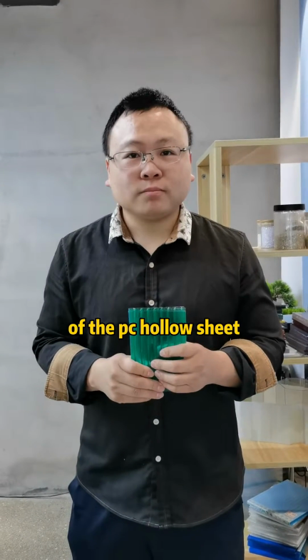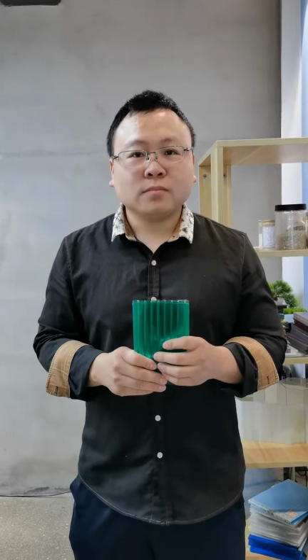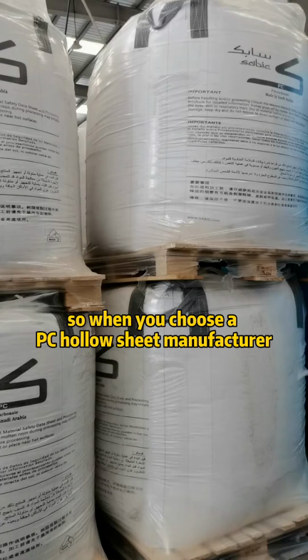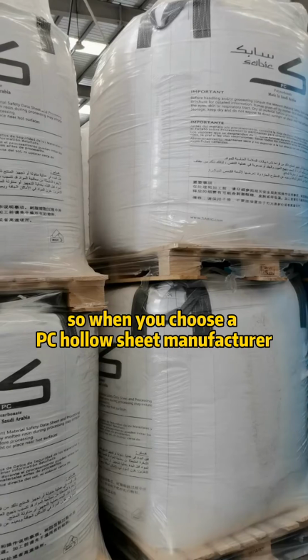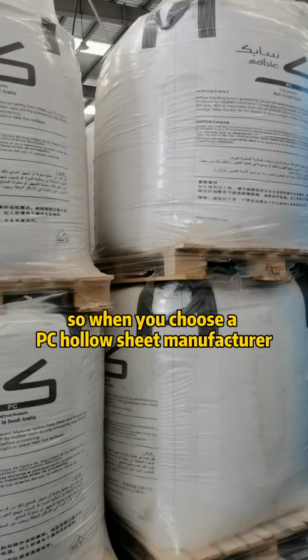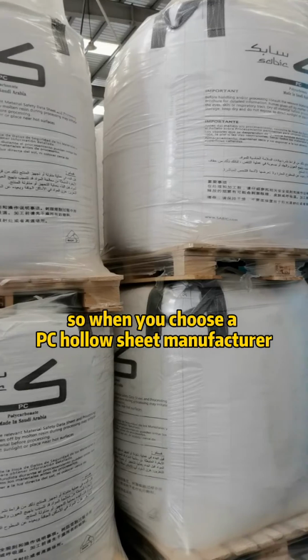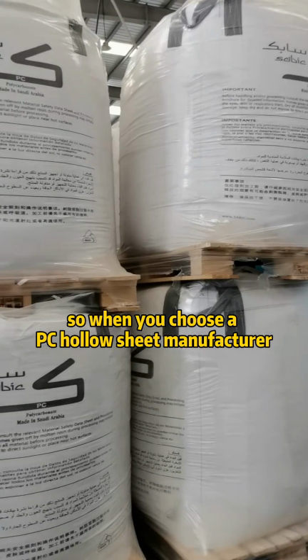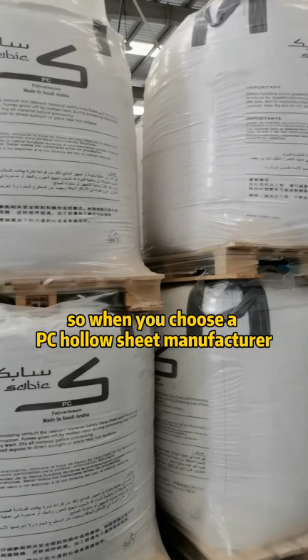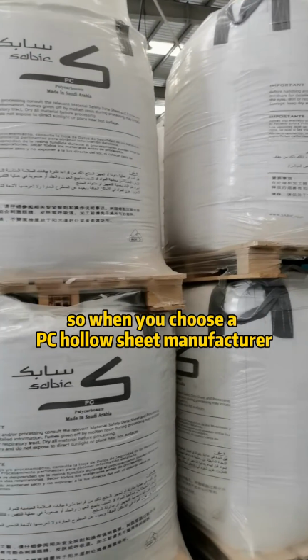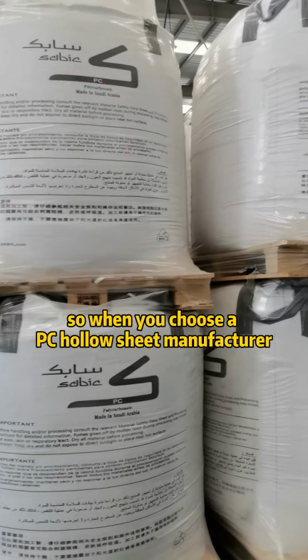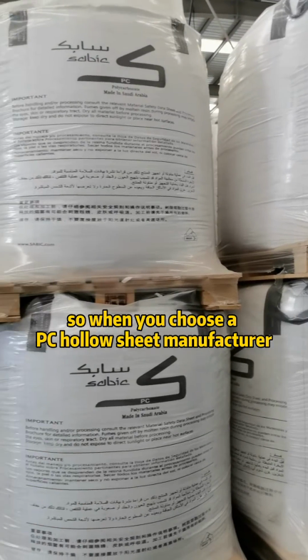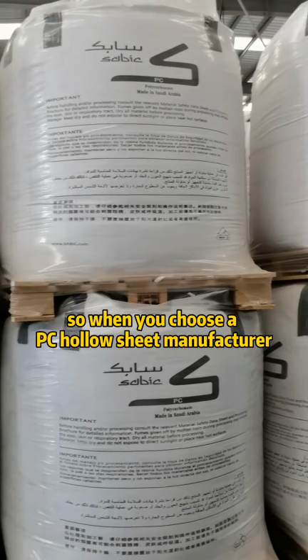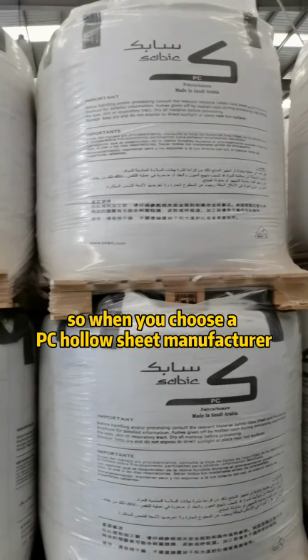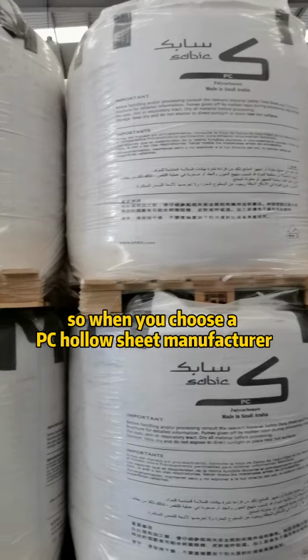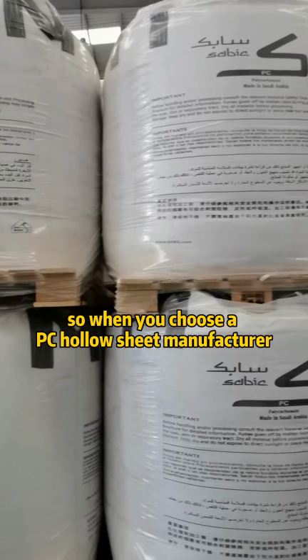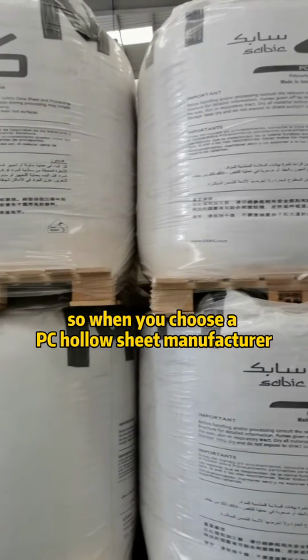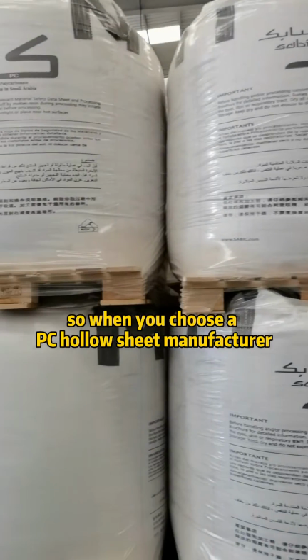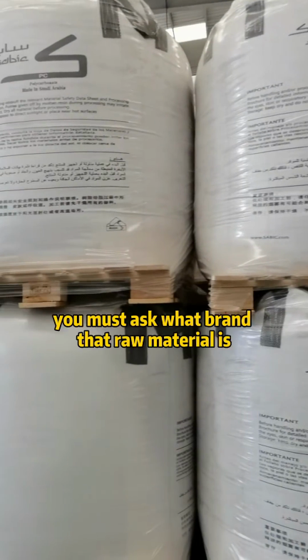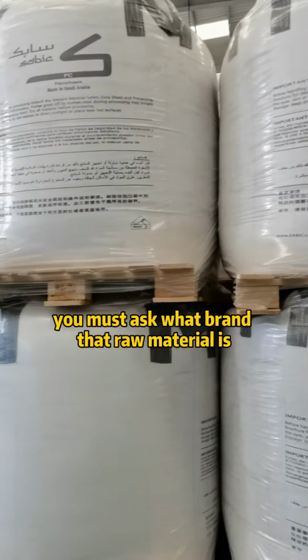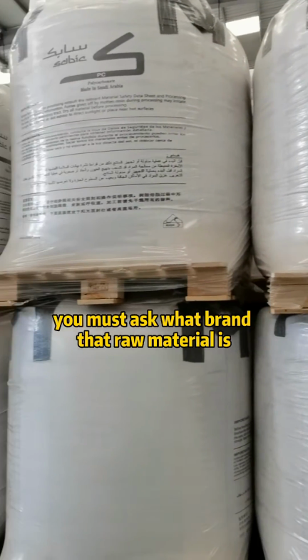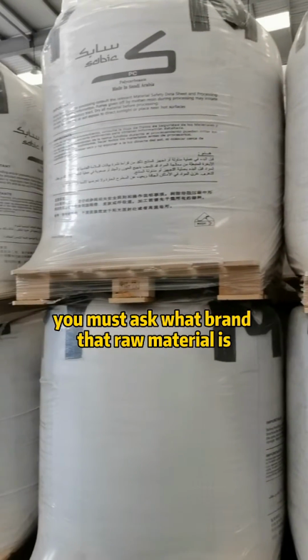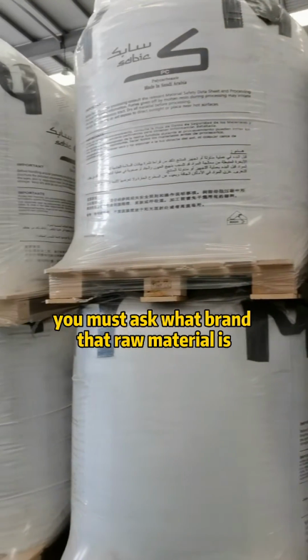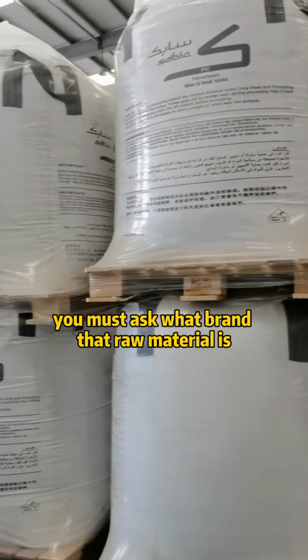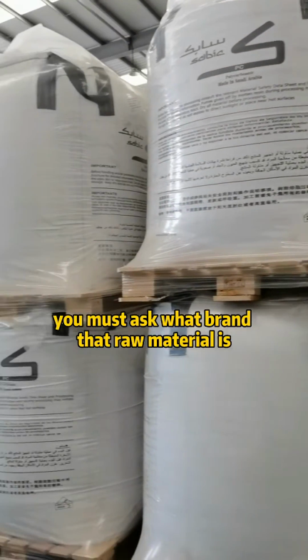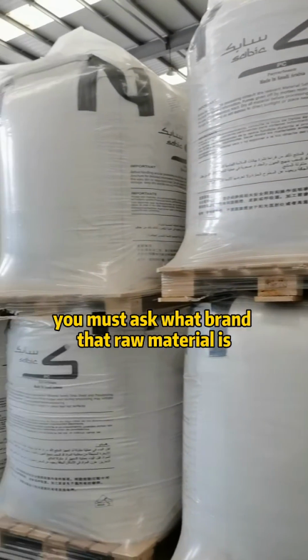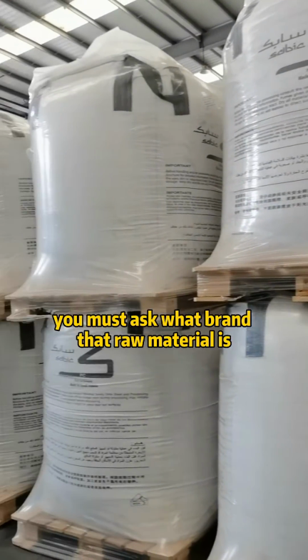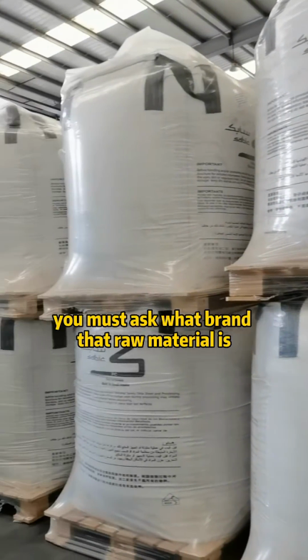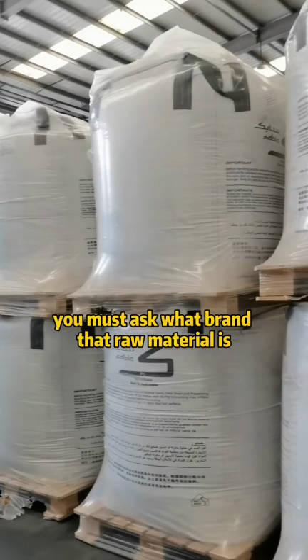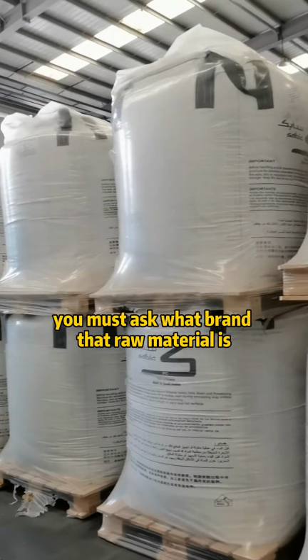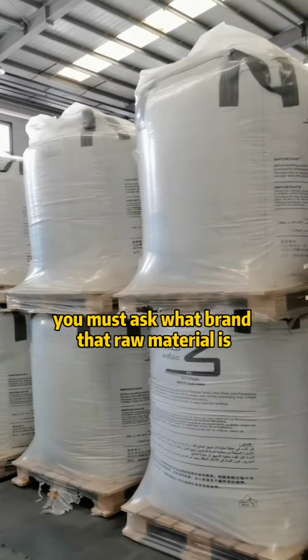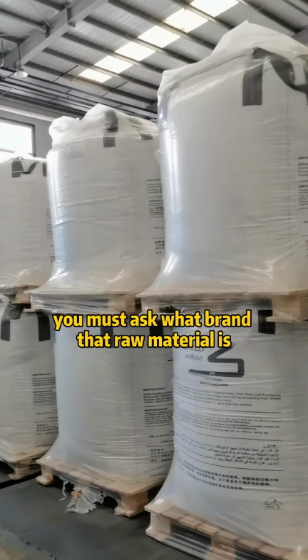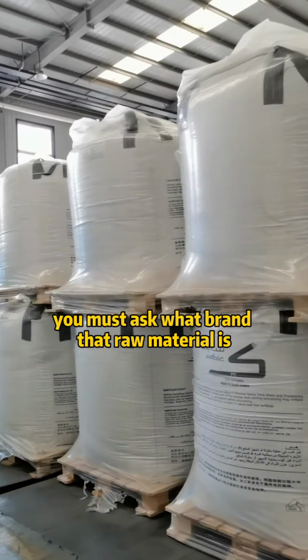So when you choose a PC holder sheet manufacturer, you must ask what brand the raw material is.